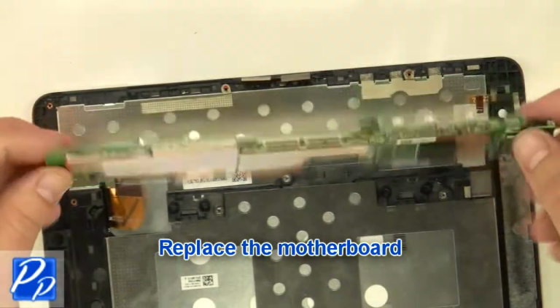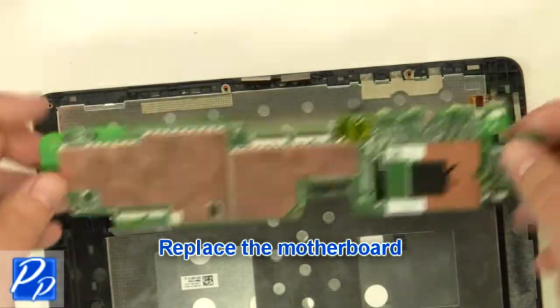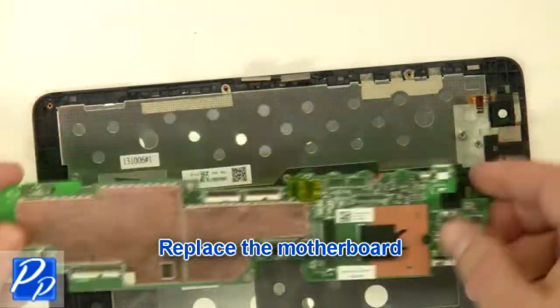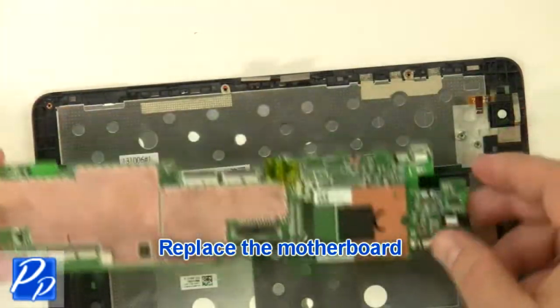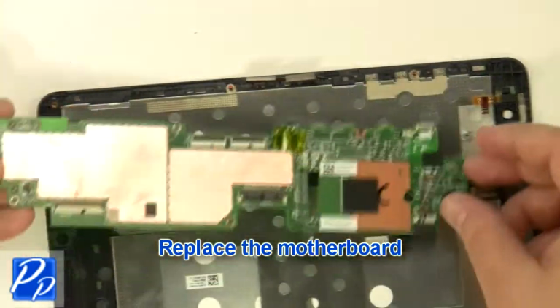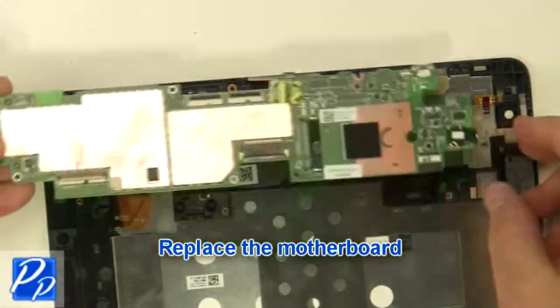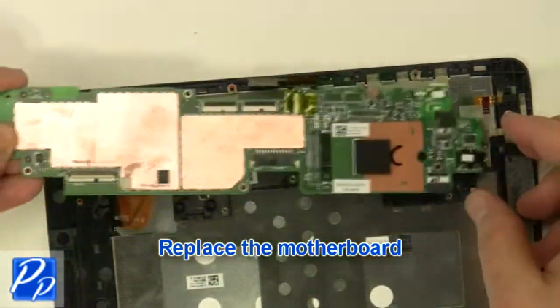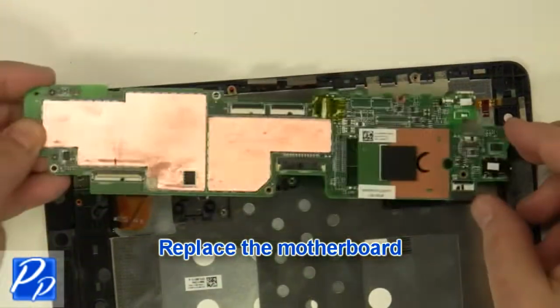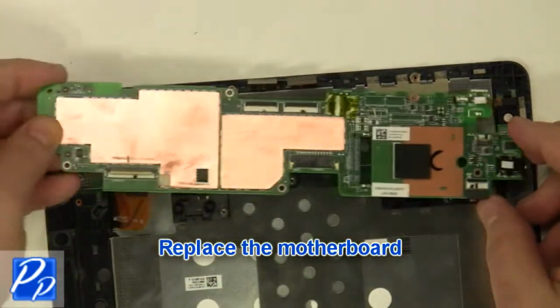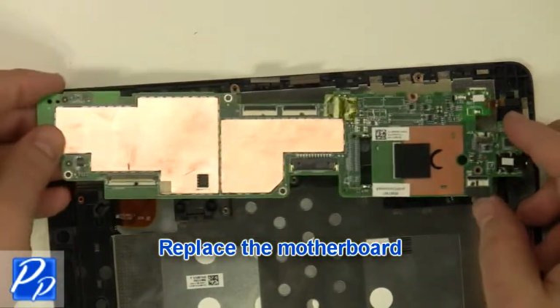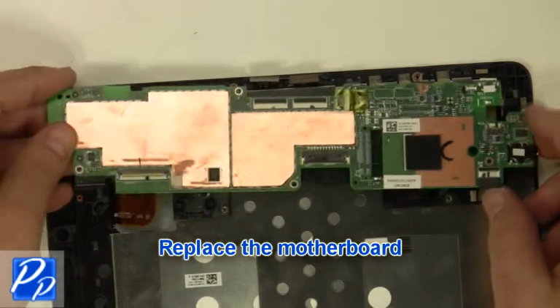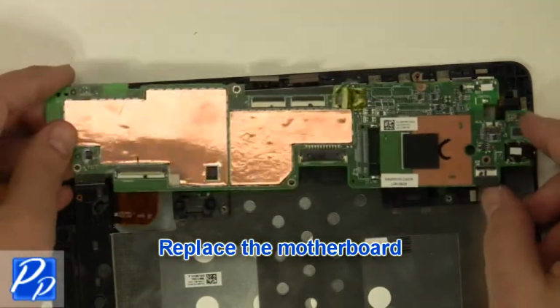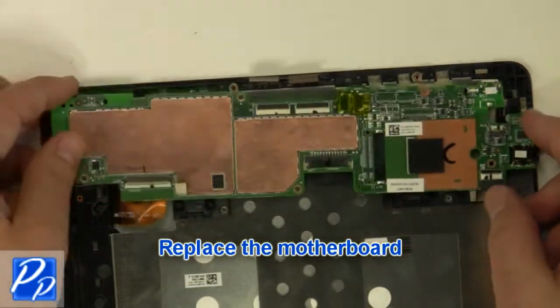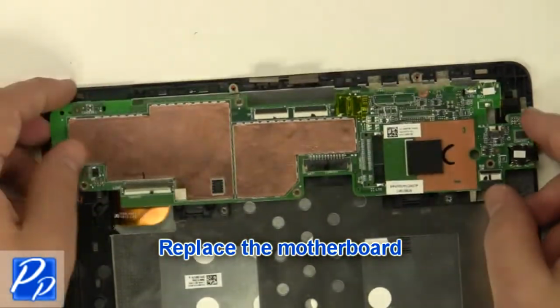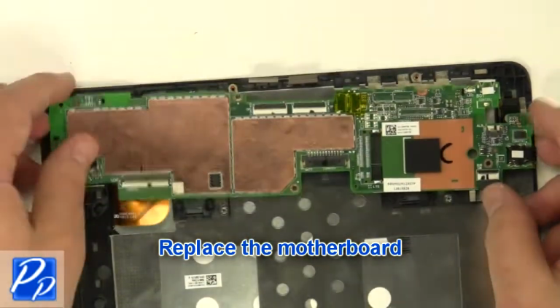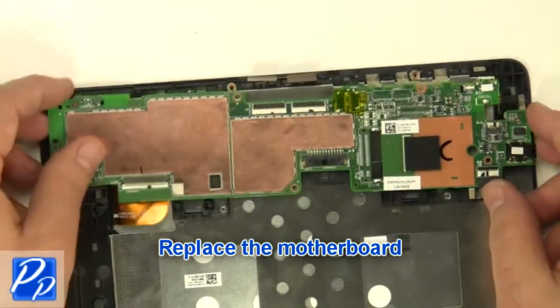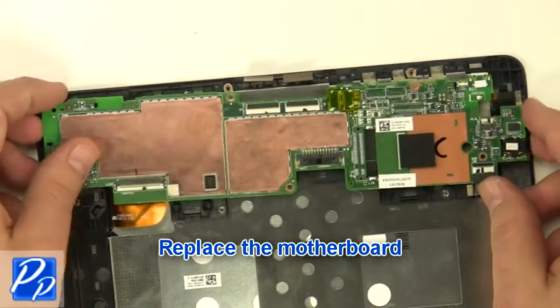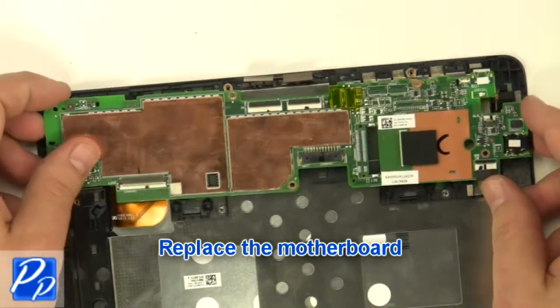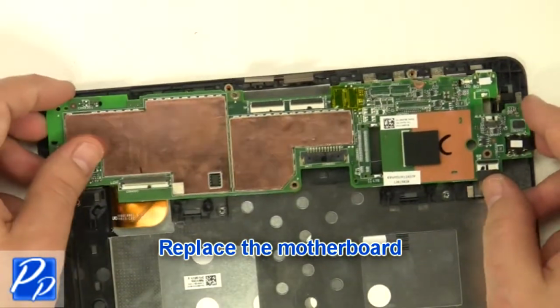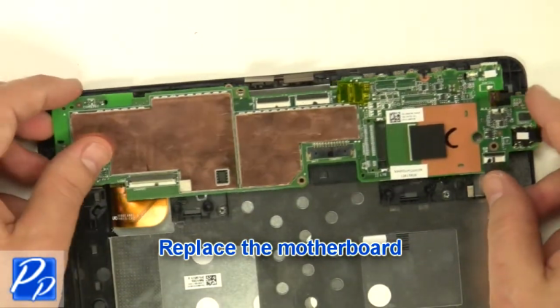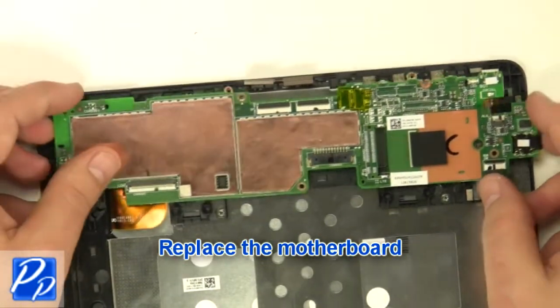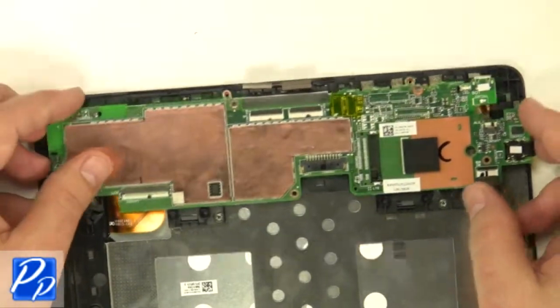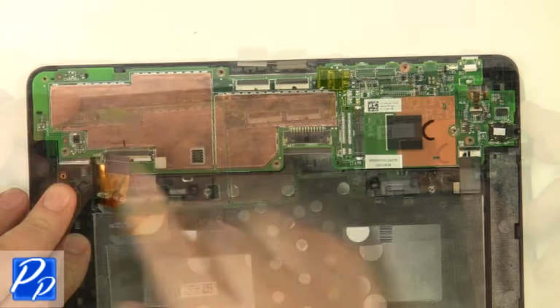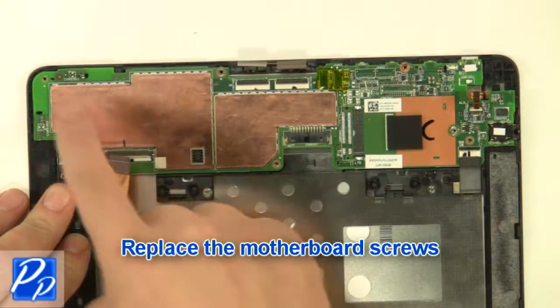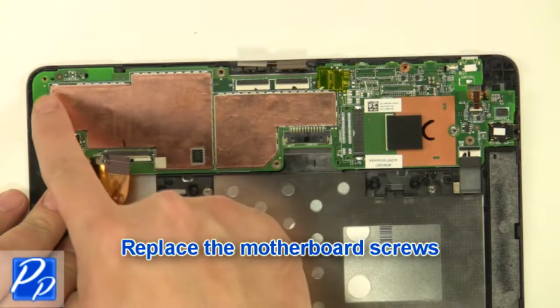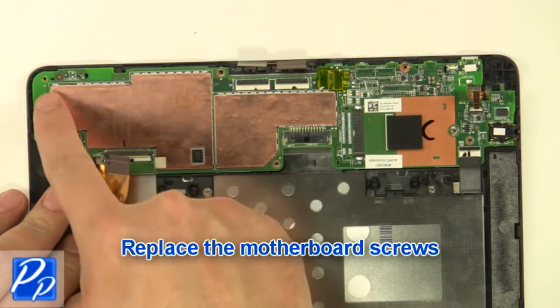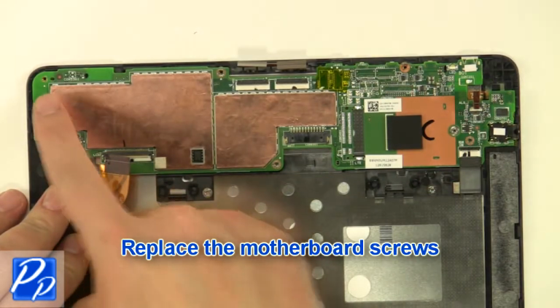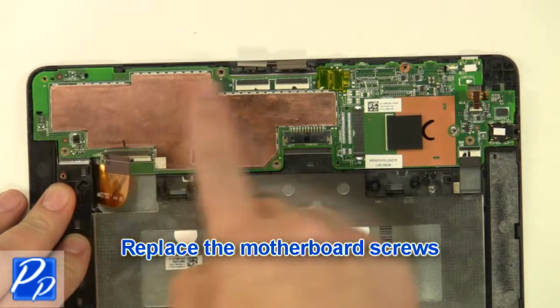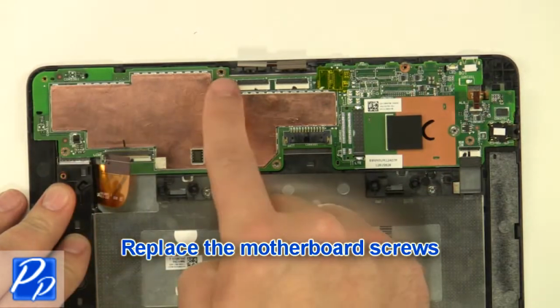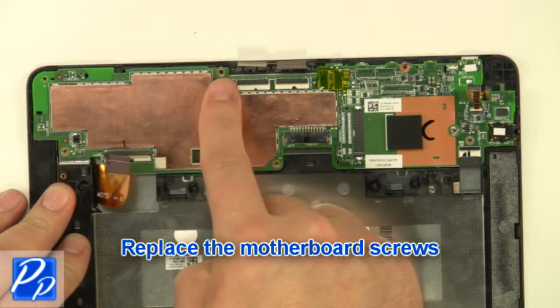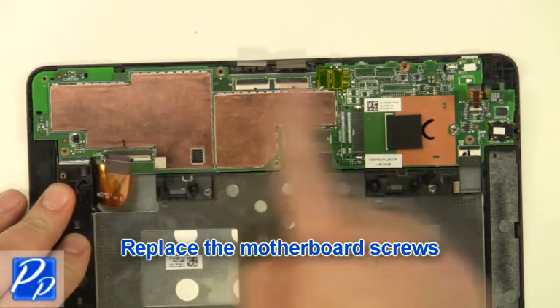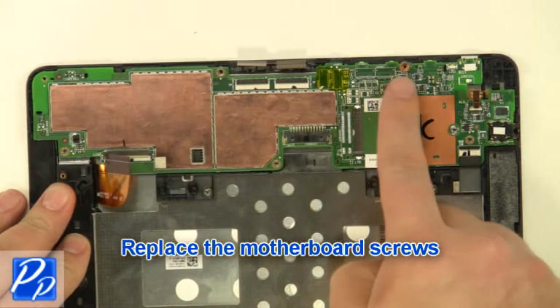Replace the motherboard. Replace the motherboard screws.